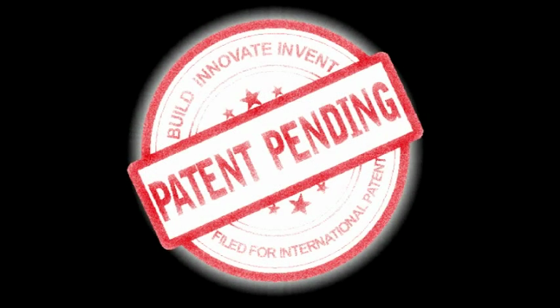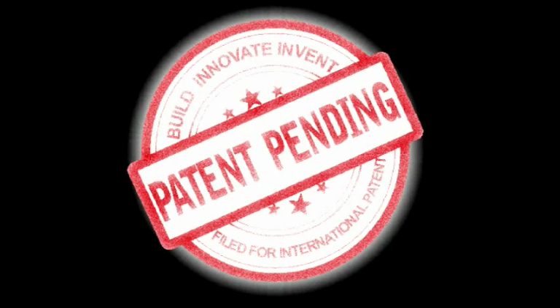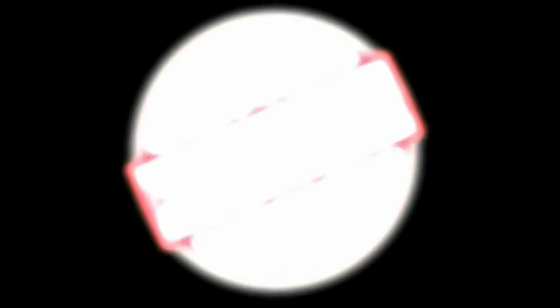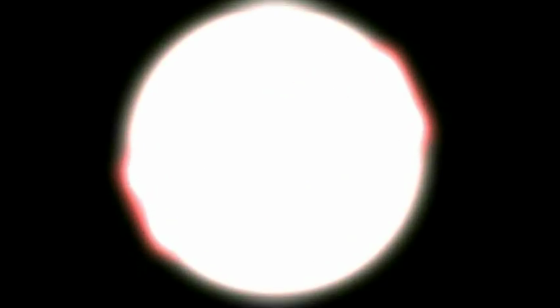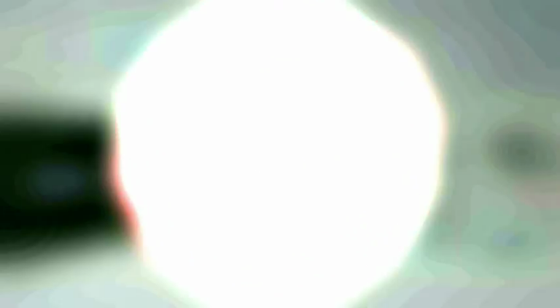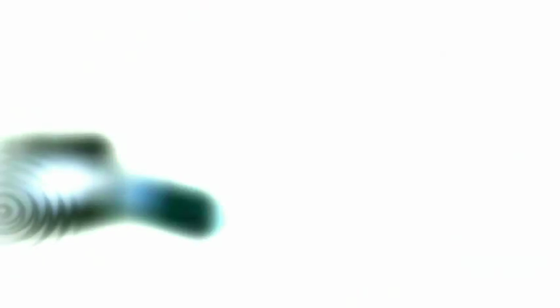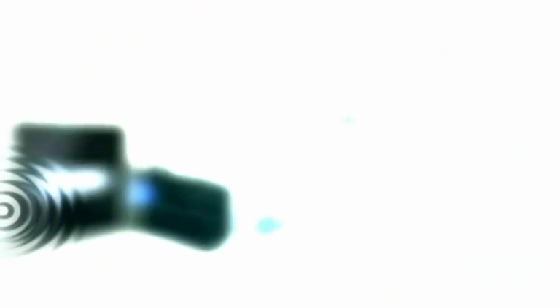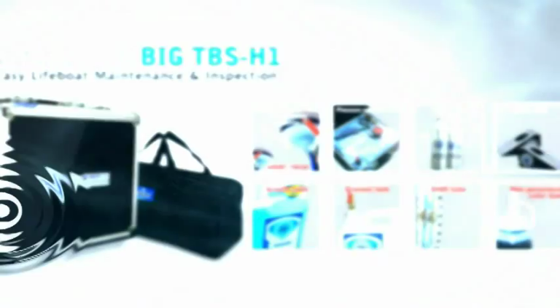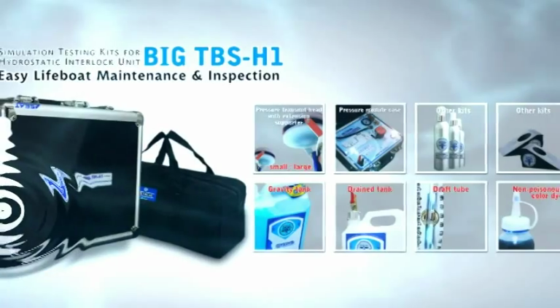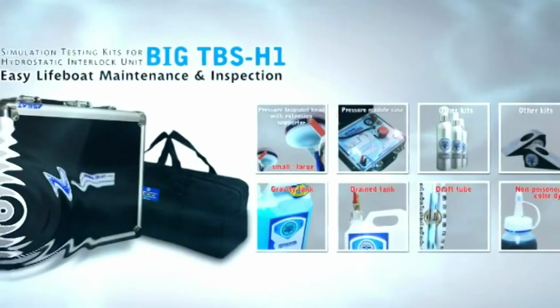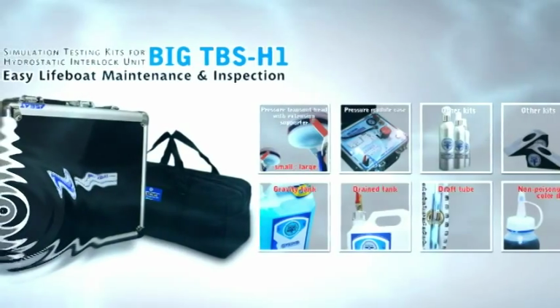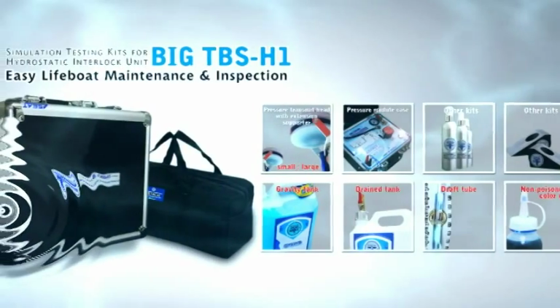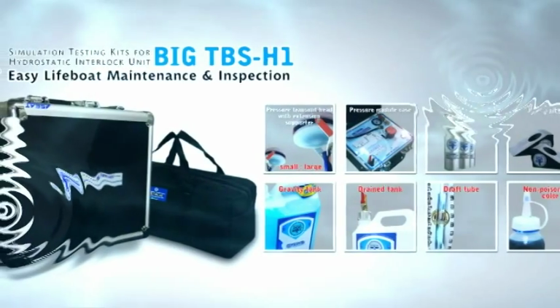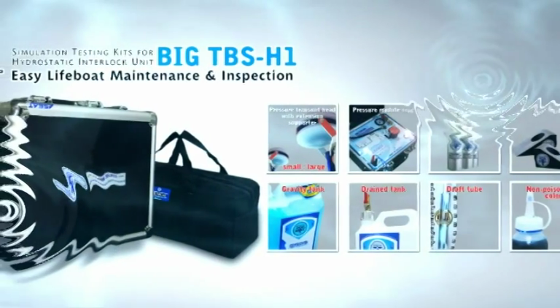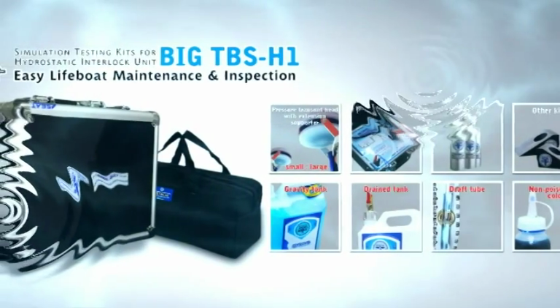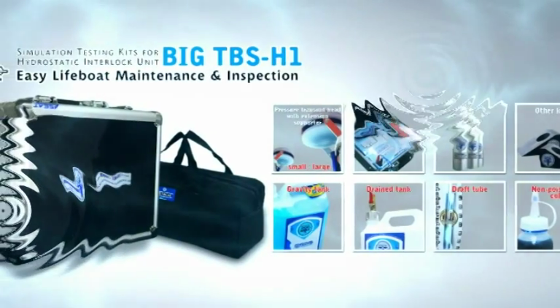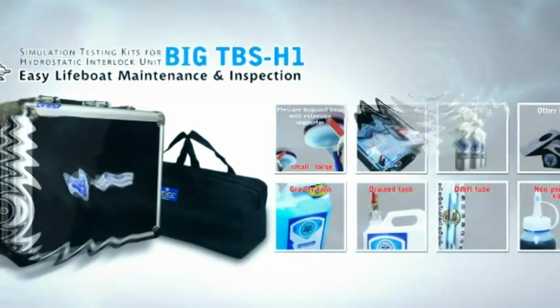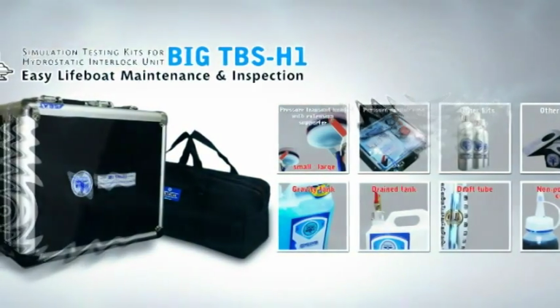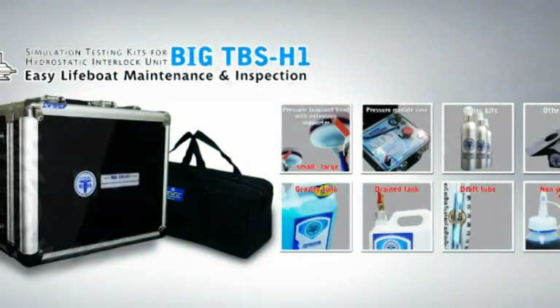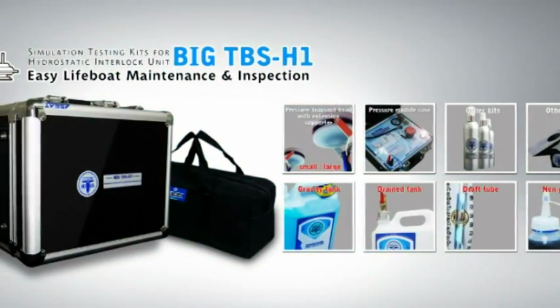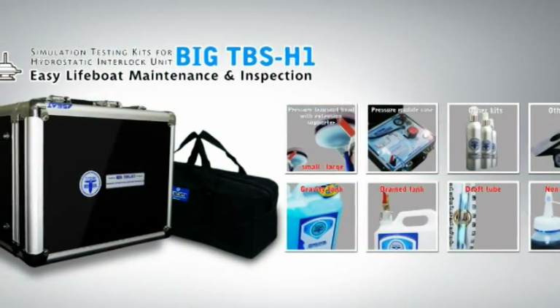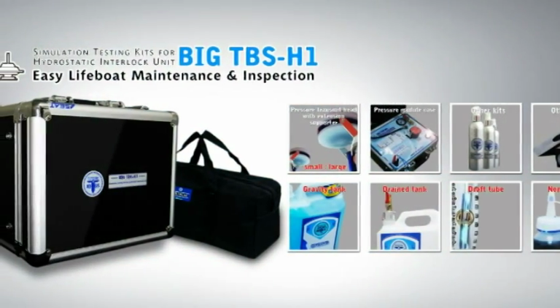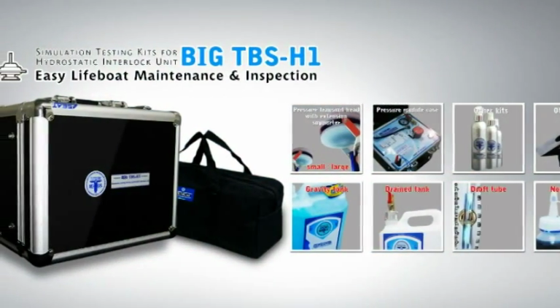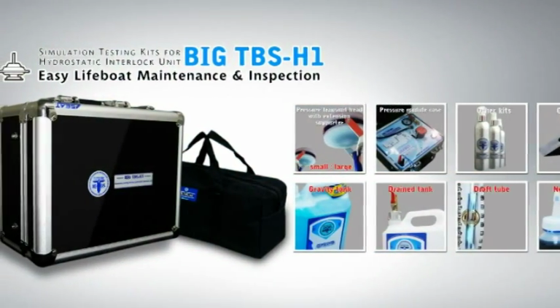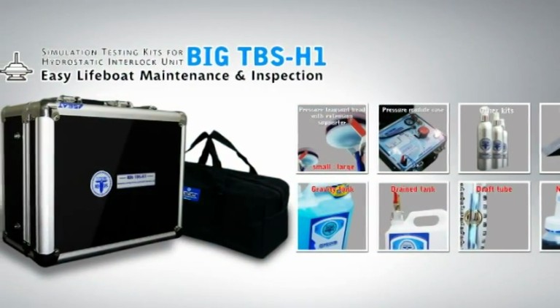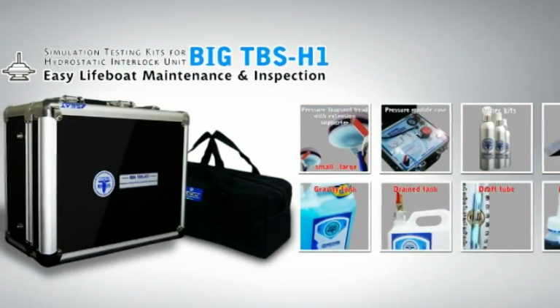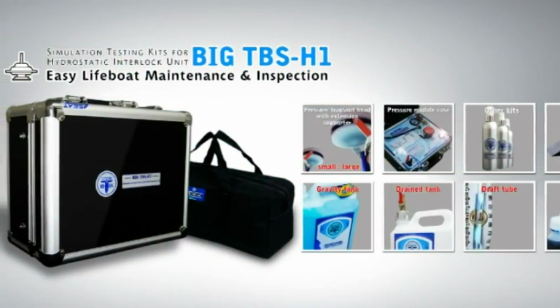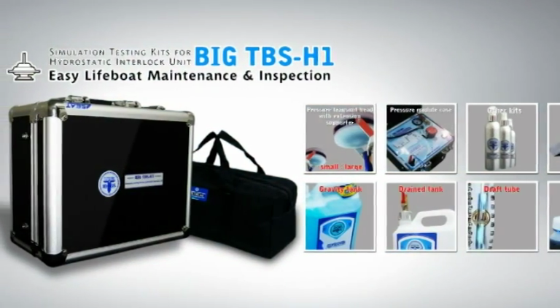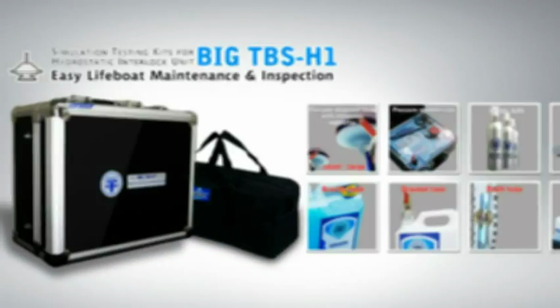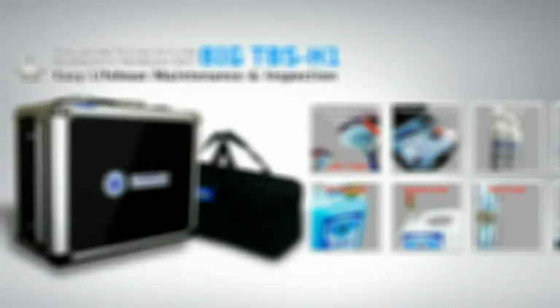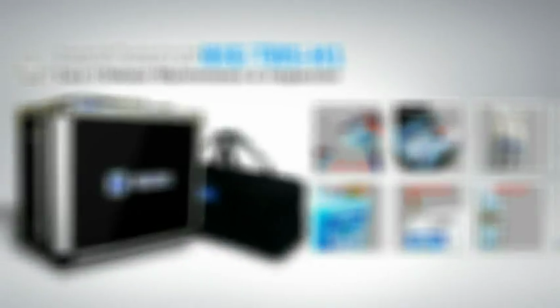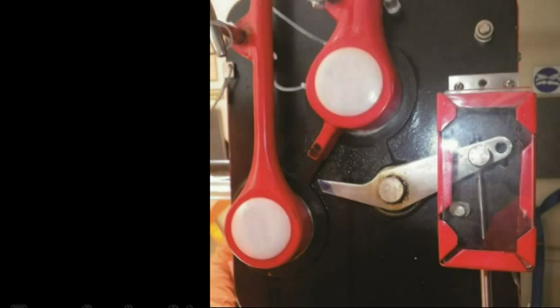Big T-Bus H1, the world's first light bulb tester for hydrostatic interlocked unit.